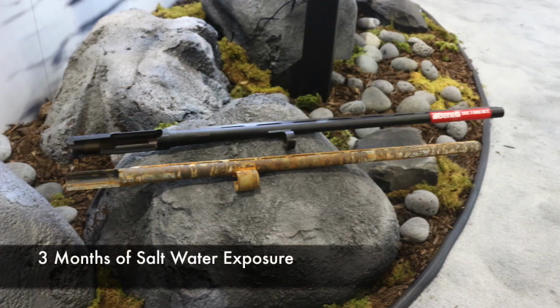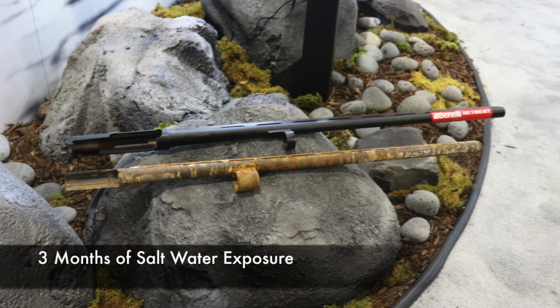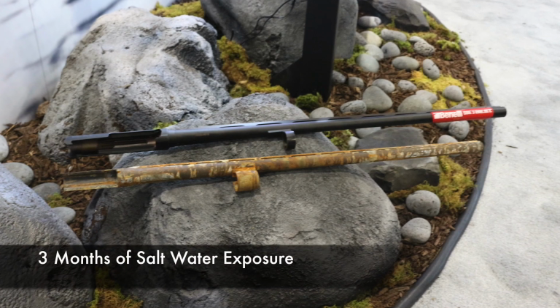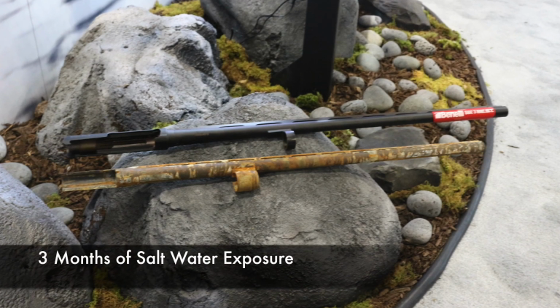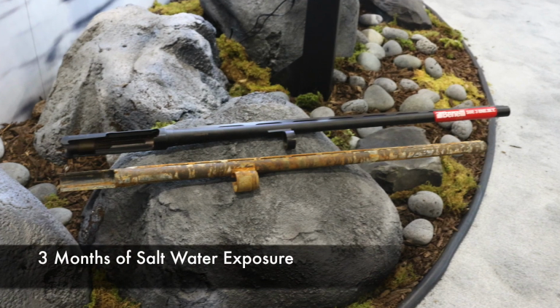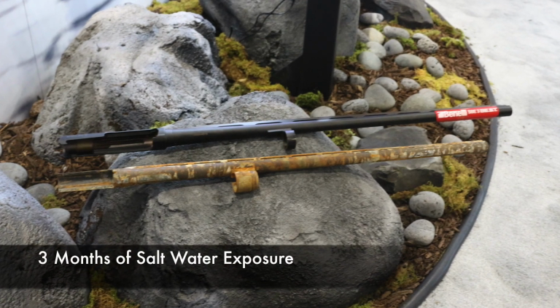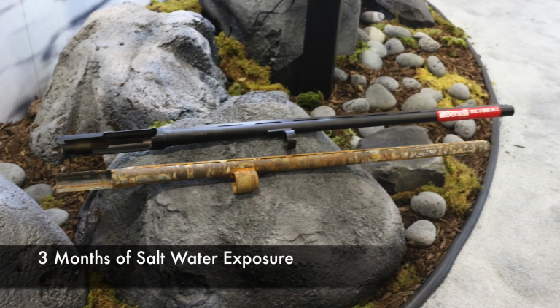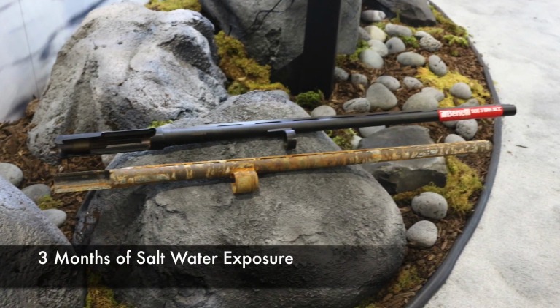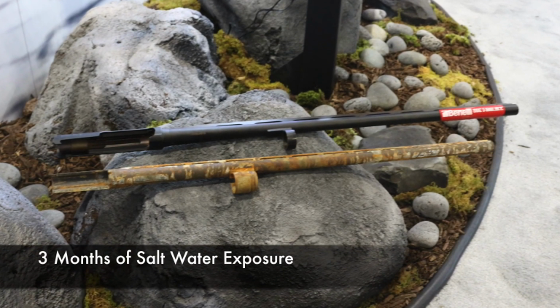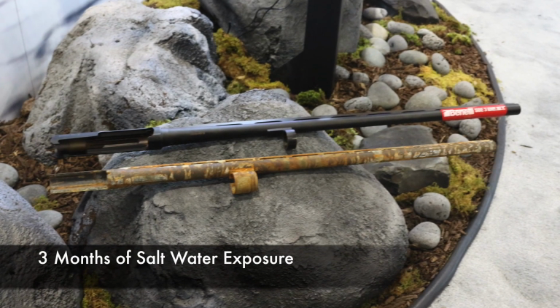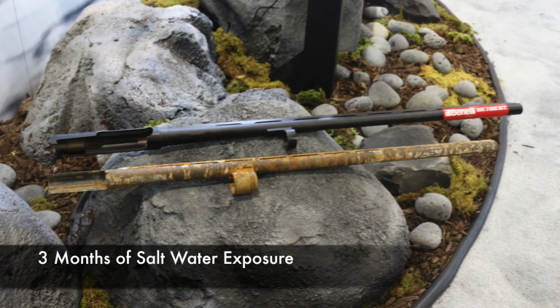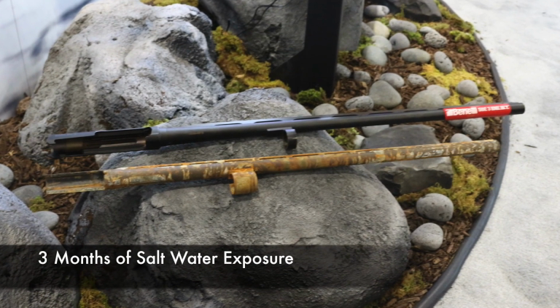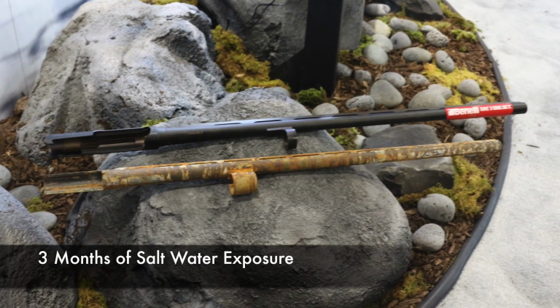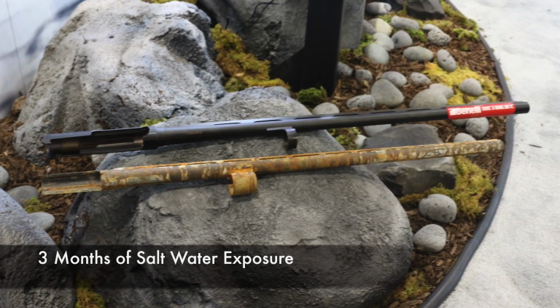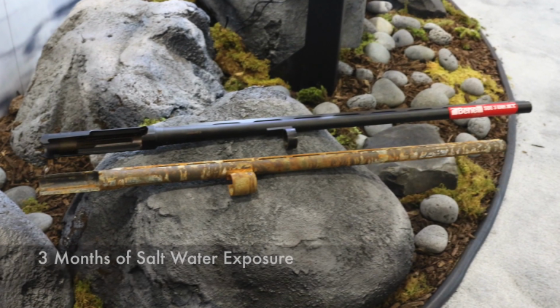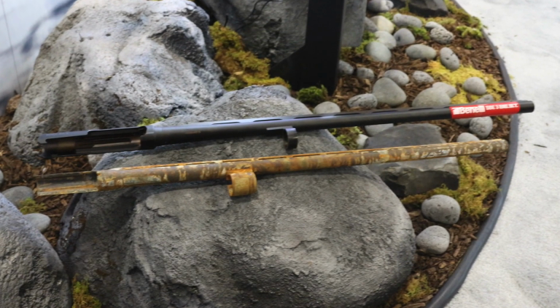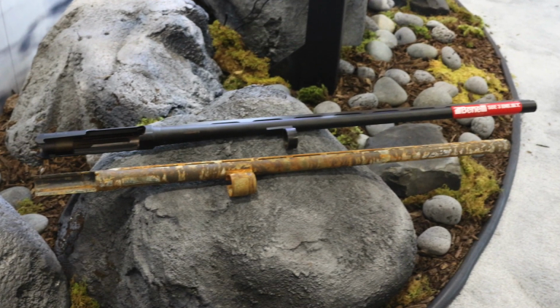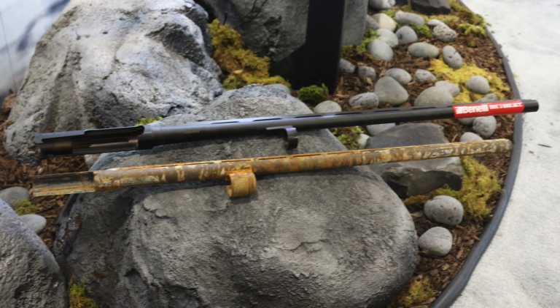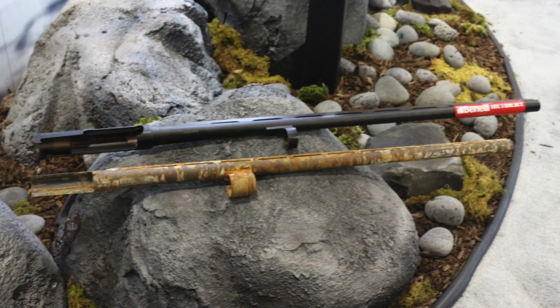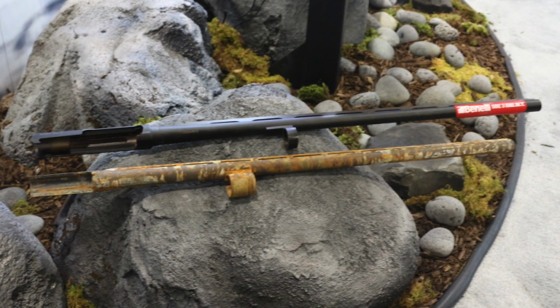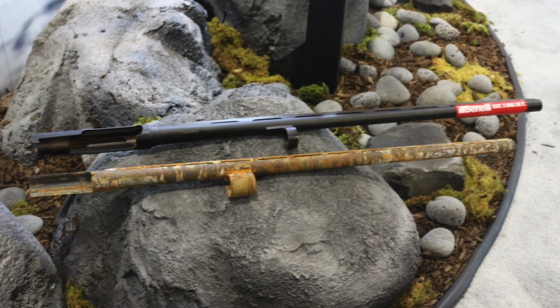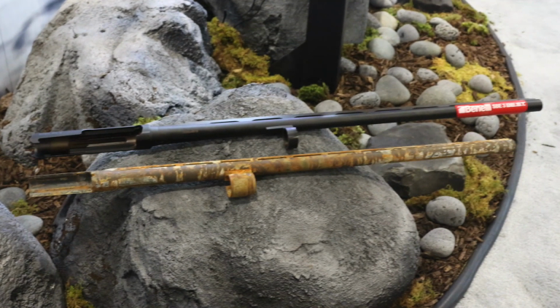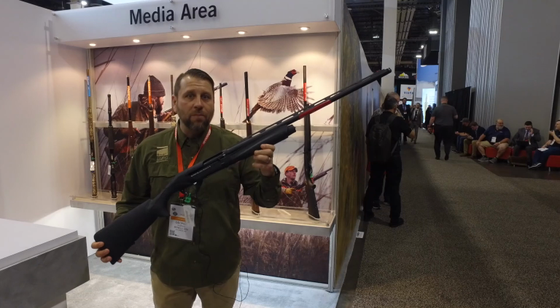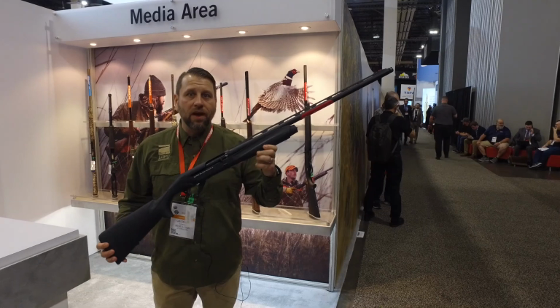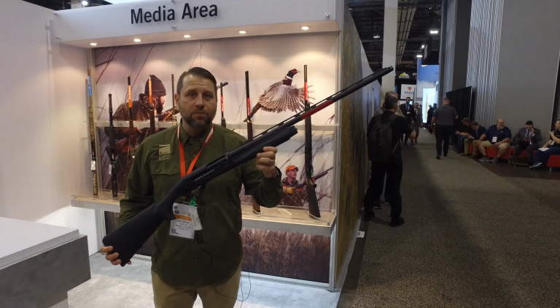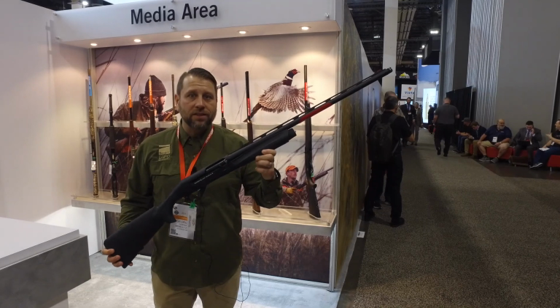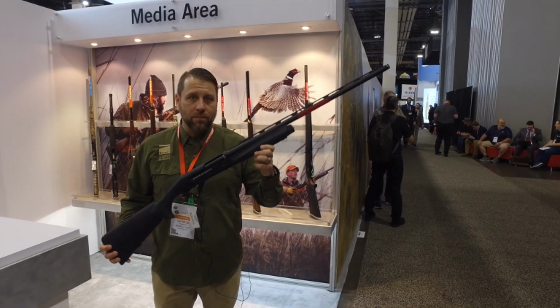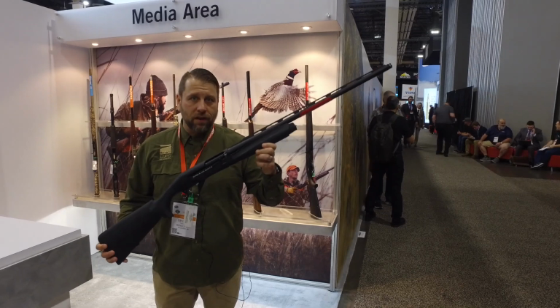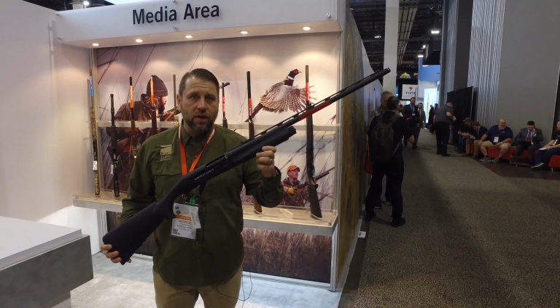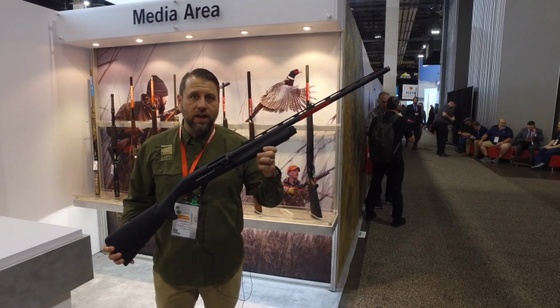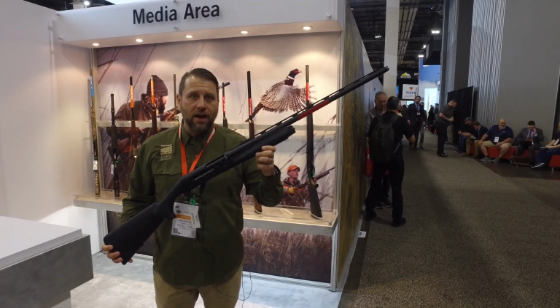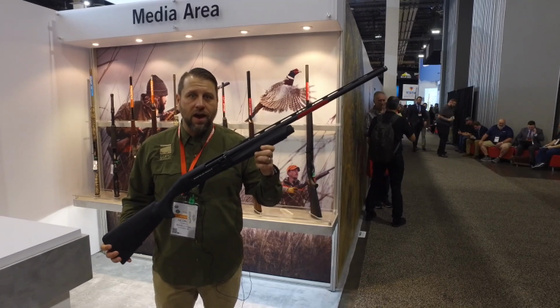So for those of you out there that hunt hard and don't properly maintain your guns, check out Benelli's best at BenelliUSA.com.